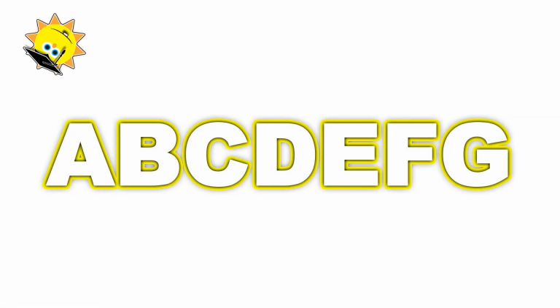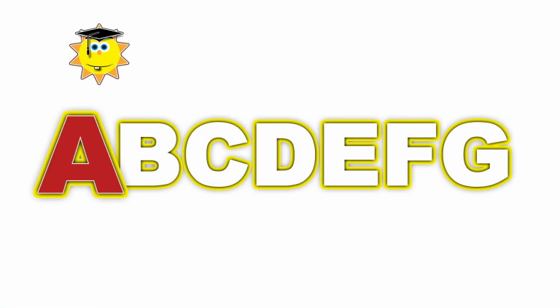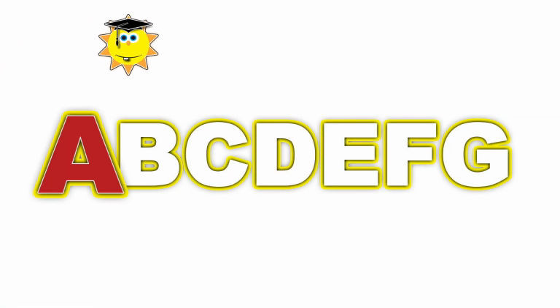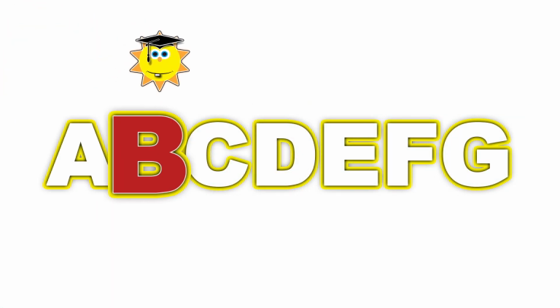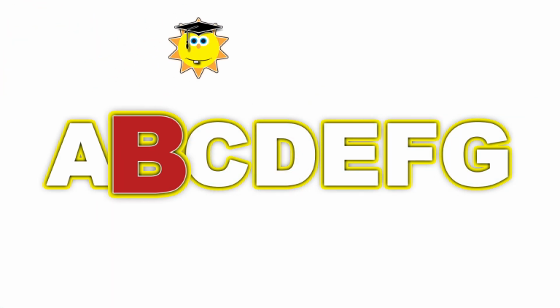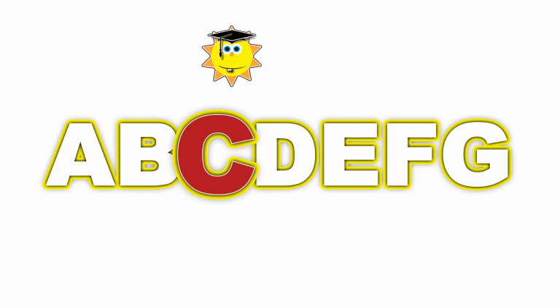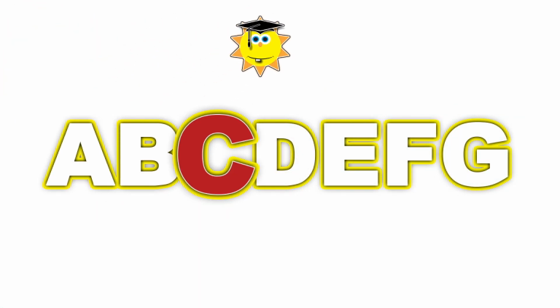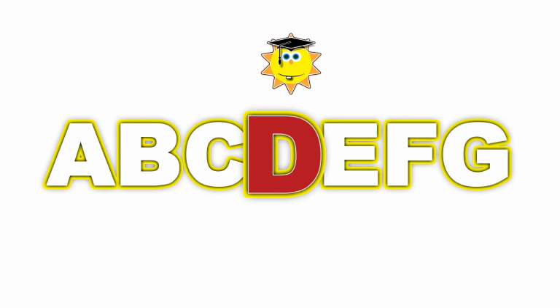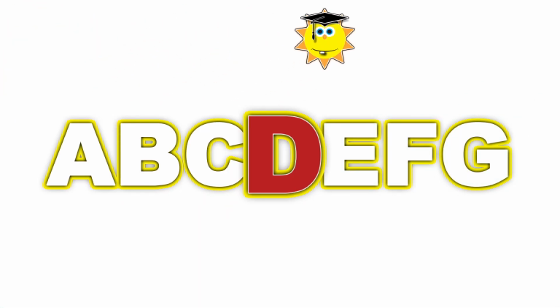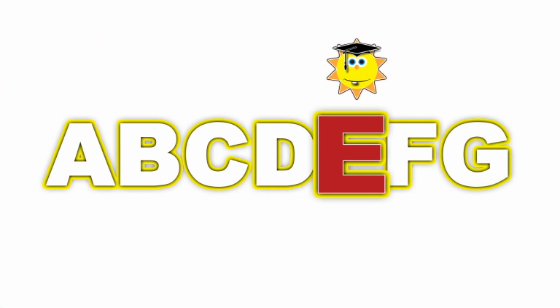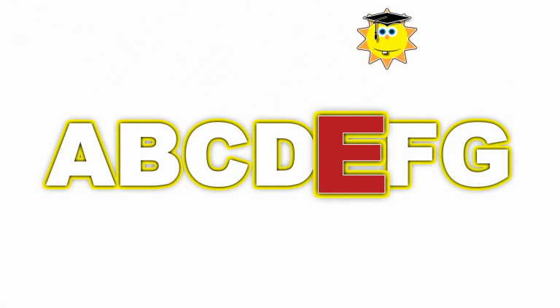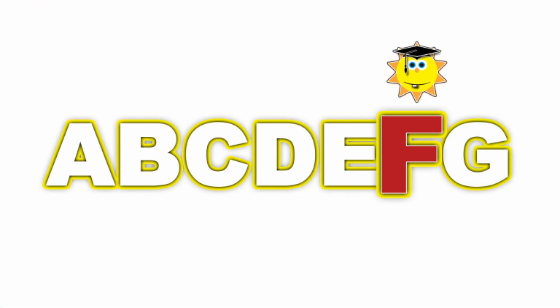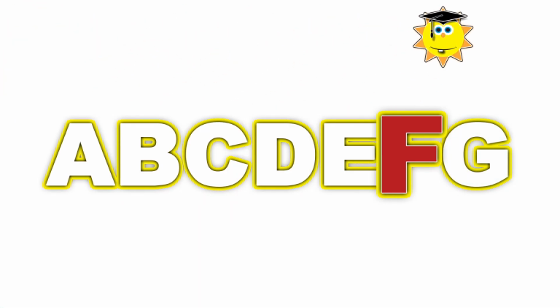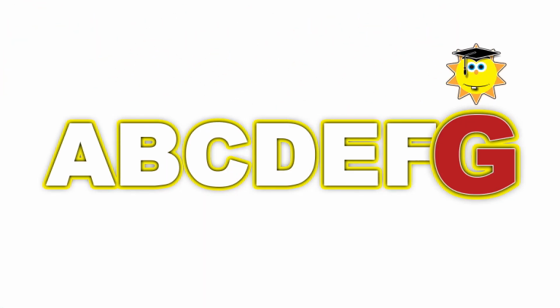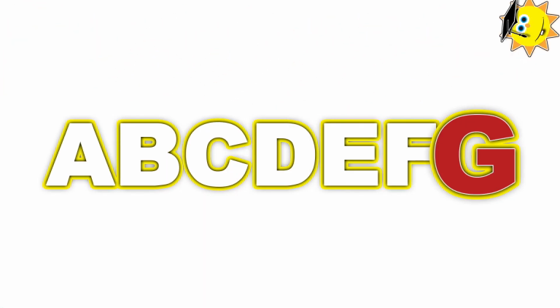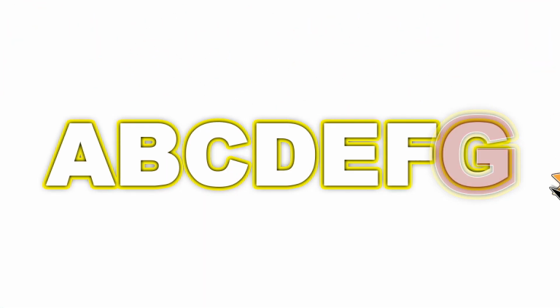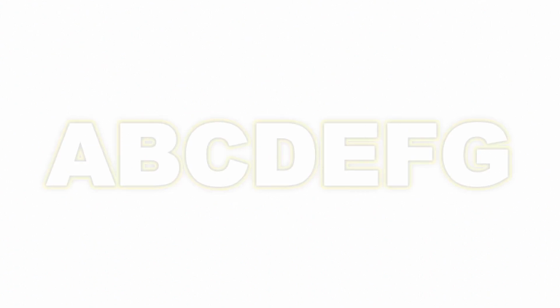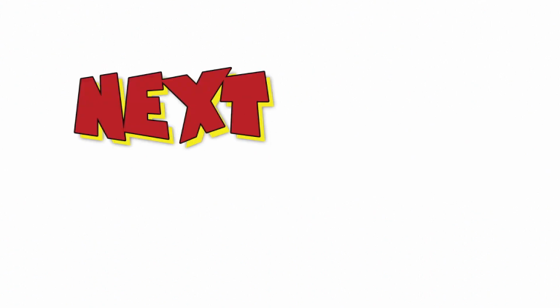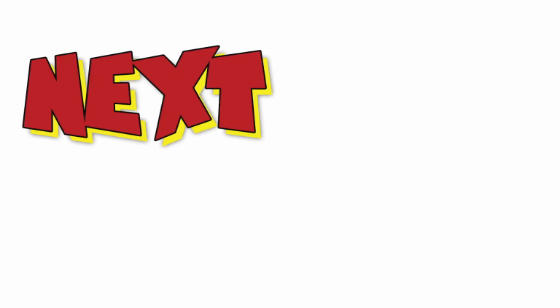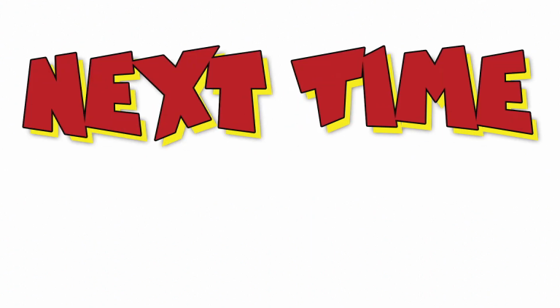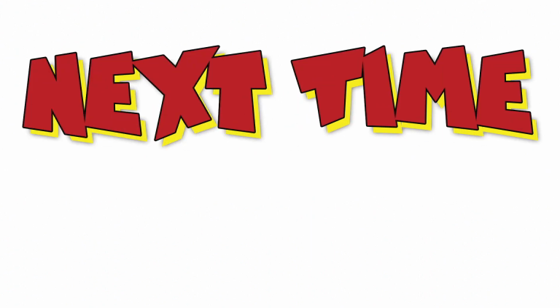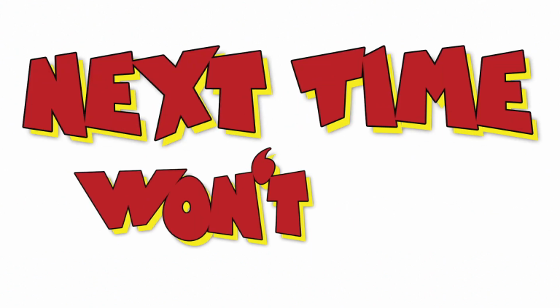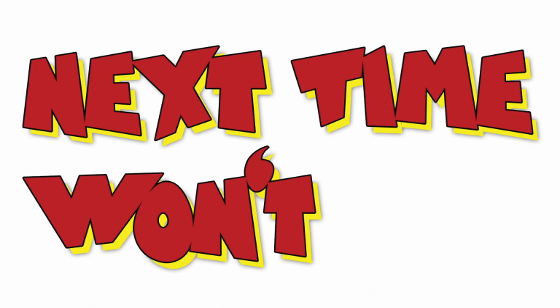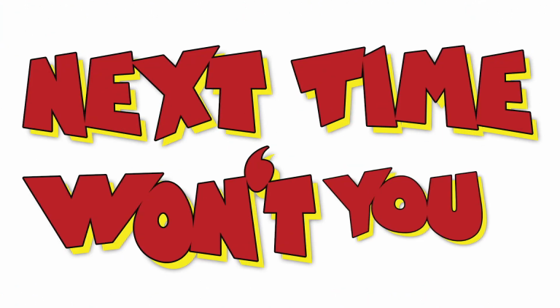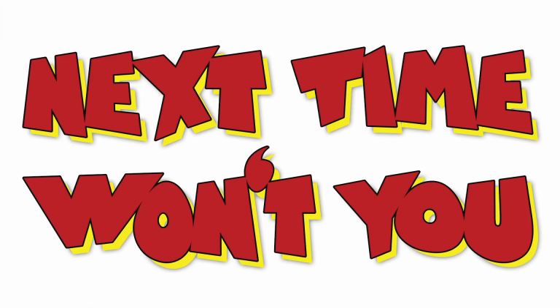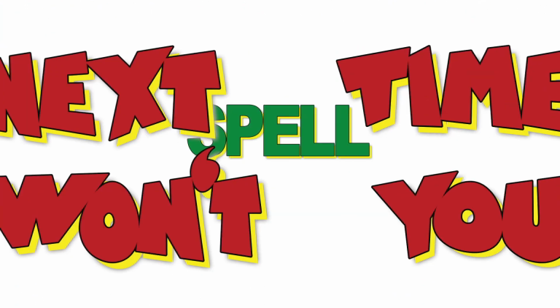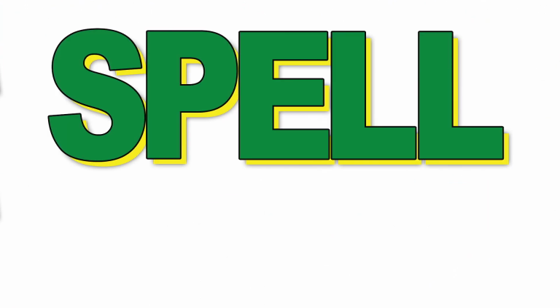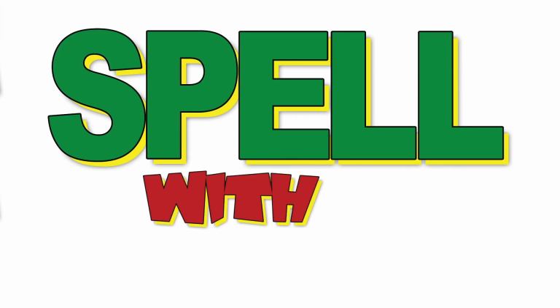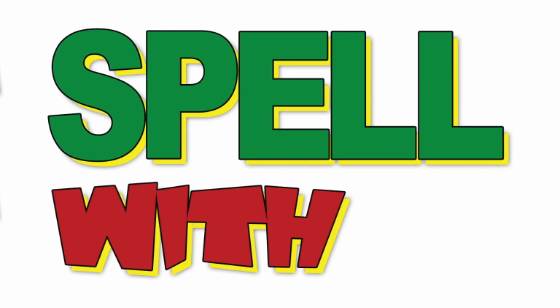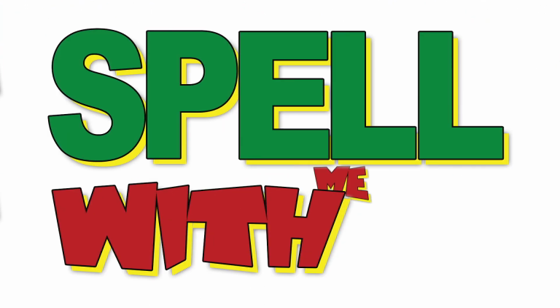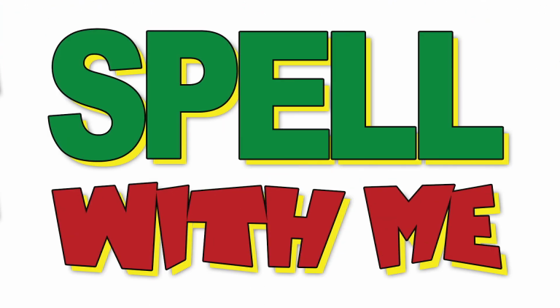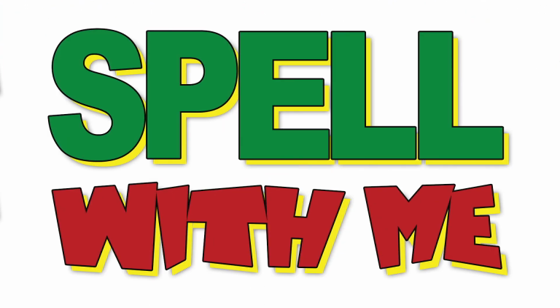A, B, C, D, E, F, G — next time won't you spell it? Hey!